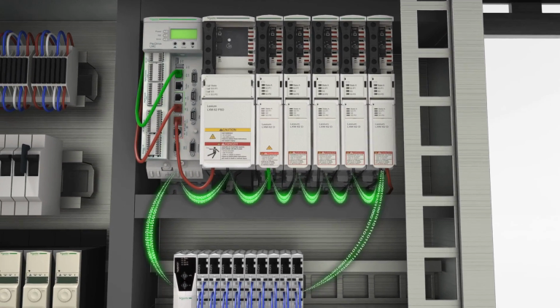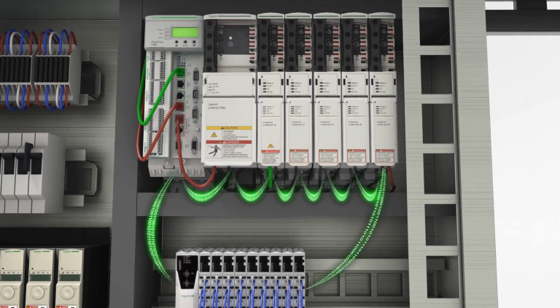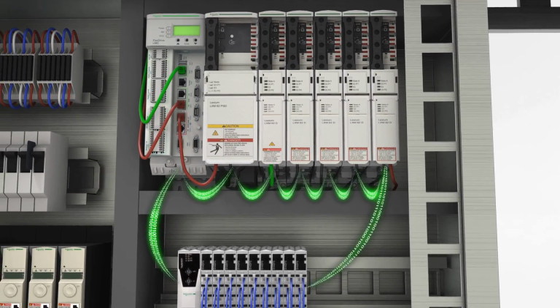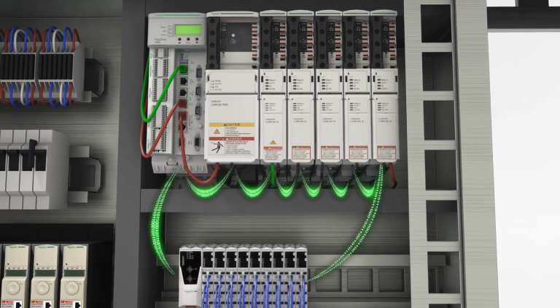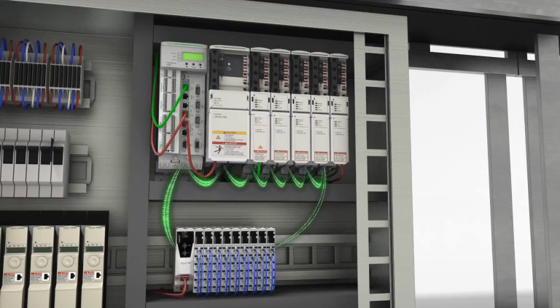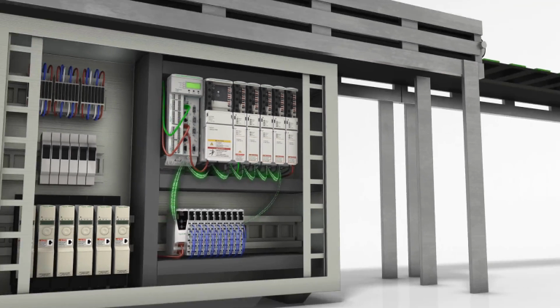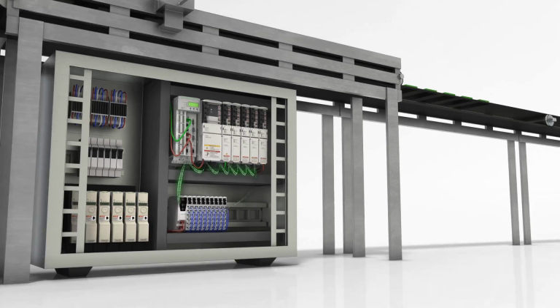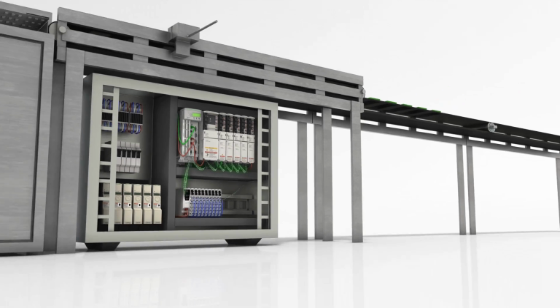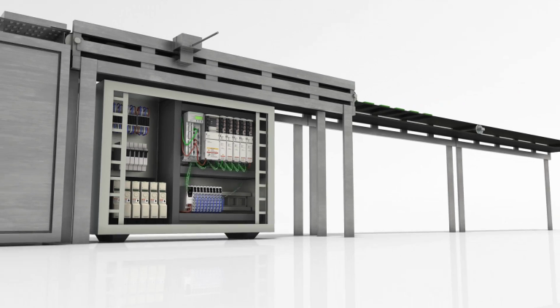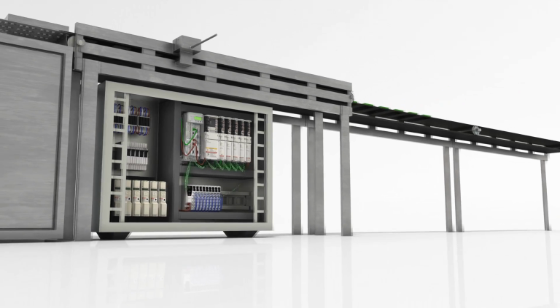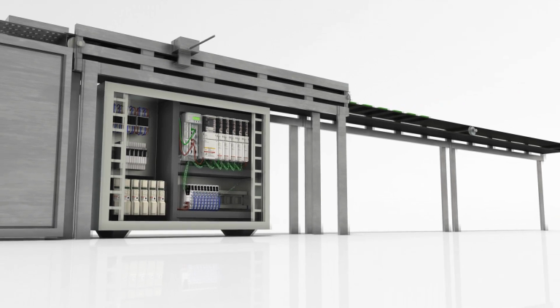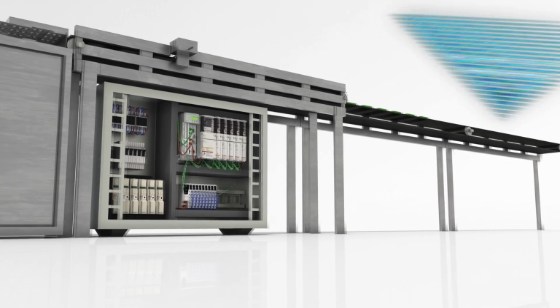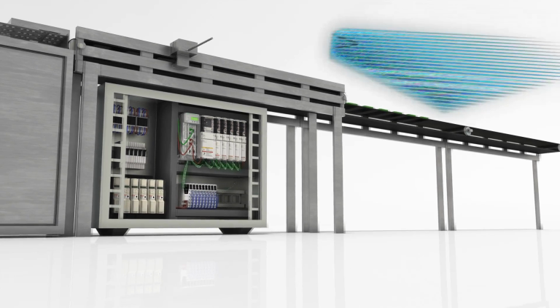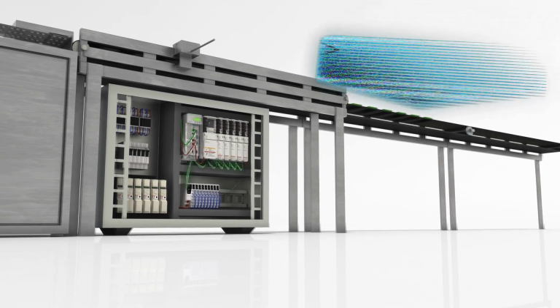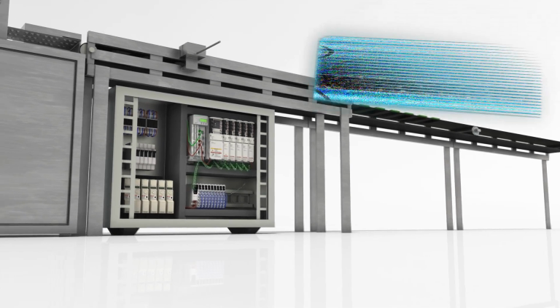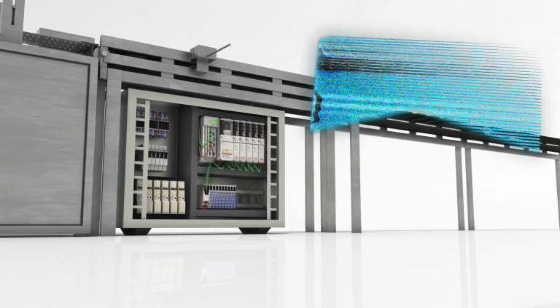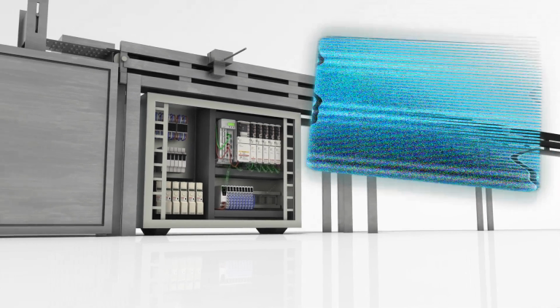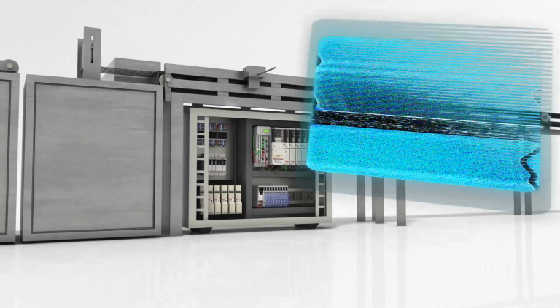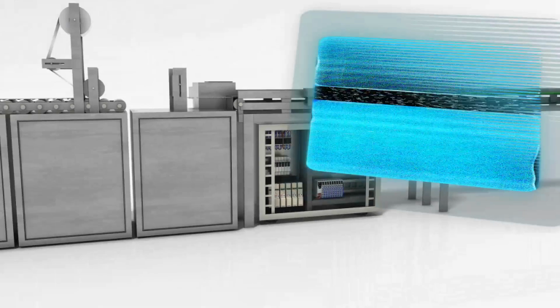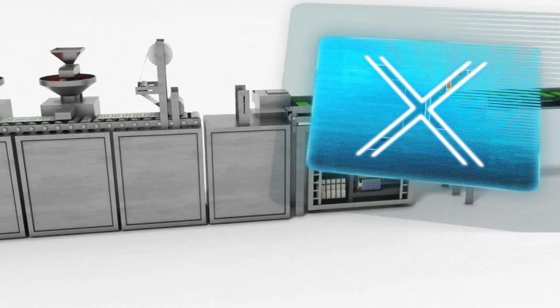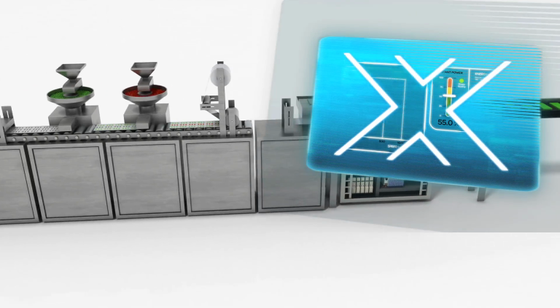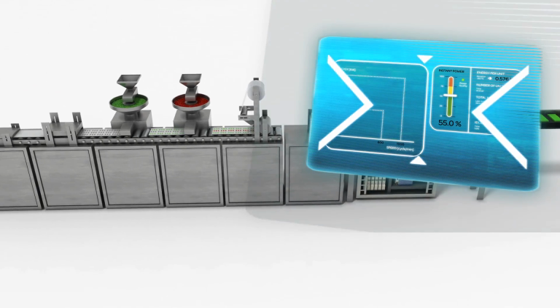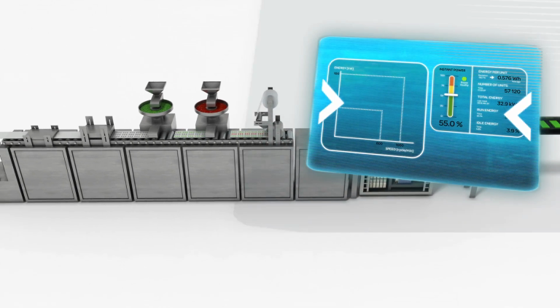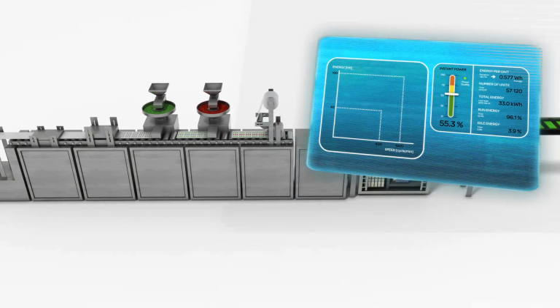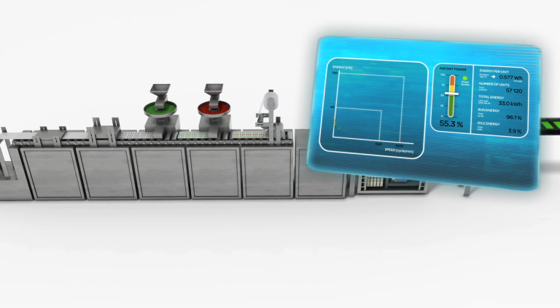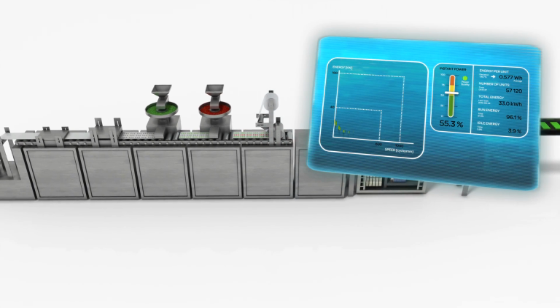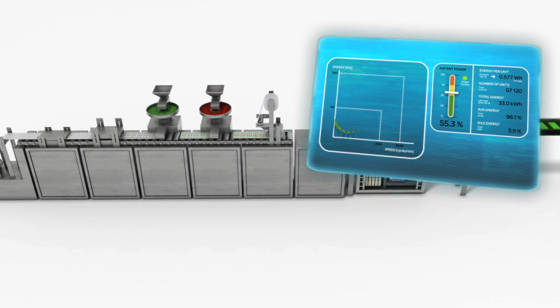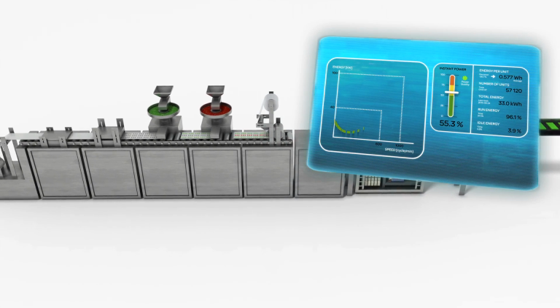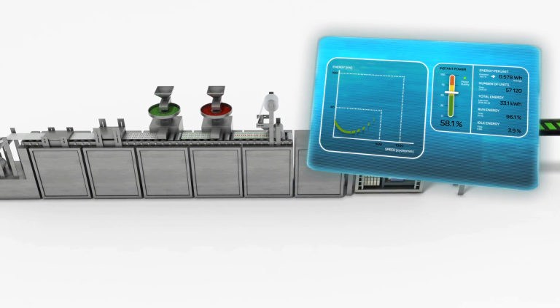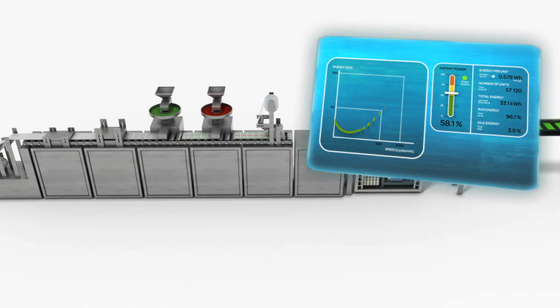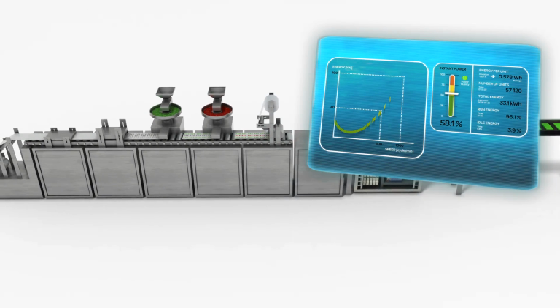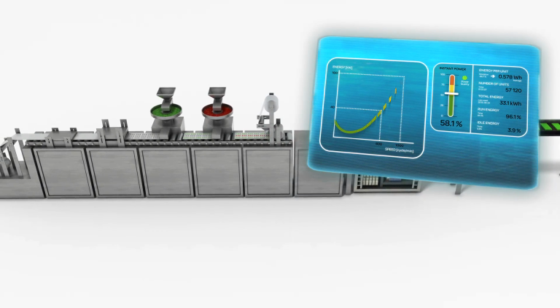Energy efficiency reduces operating costs. Use PackDrive for fast, energy efficient machine design.